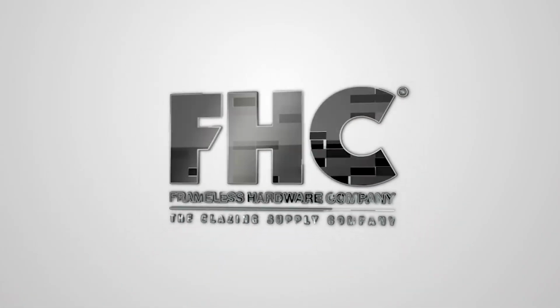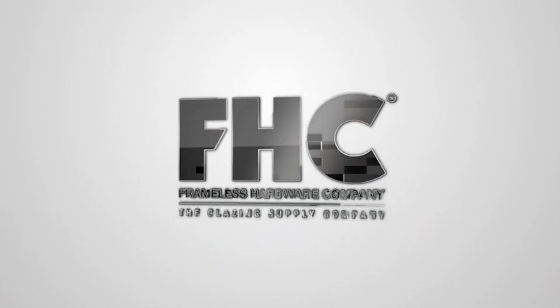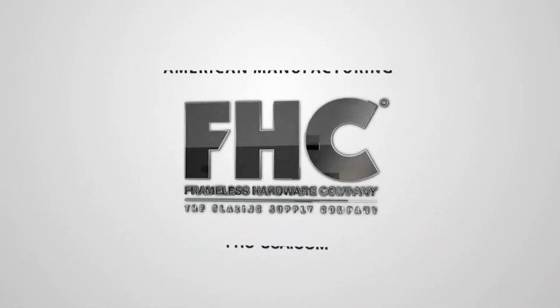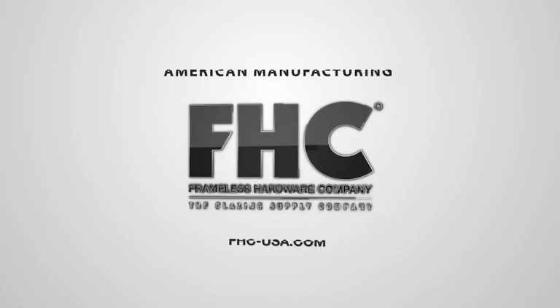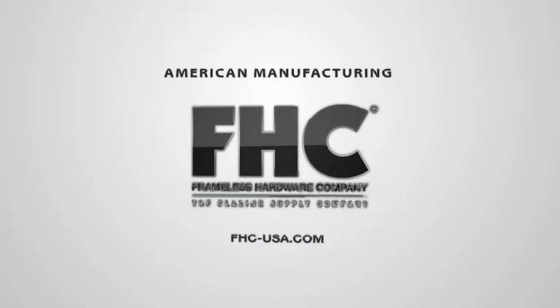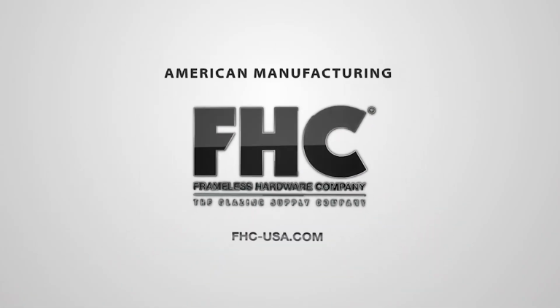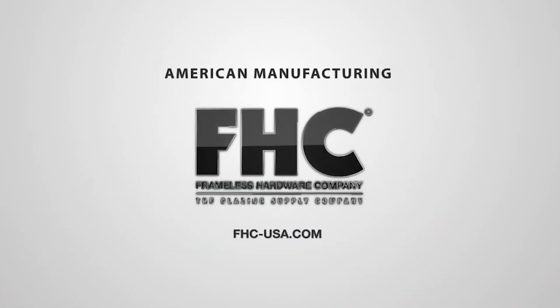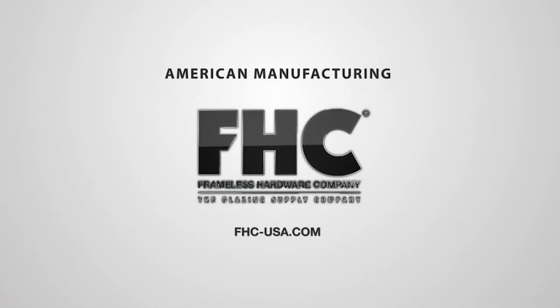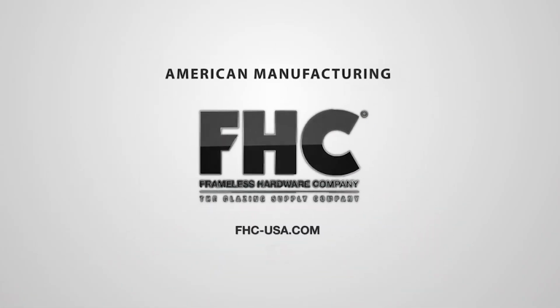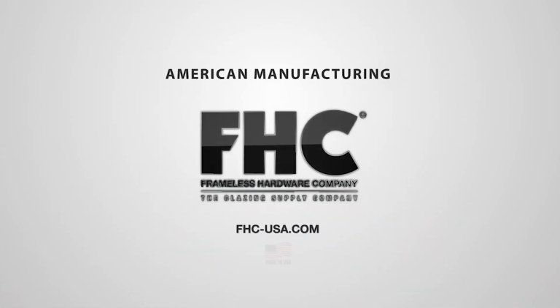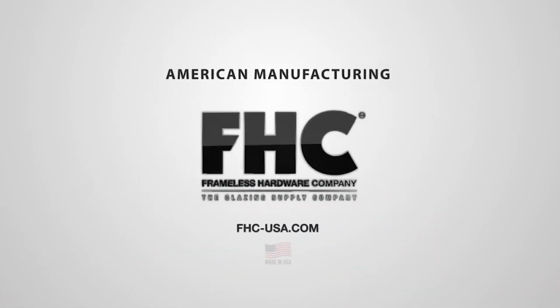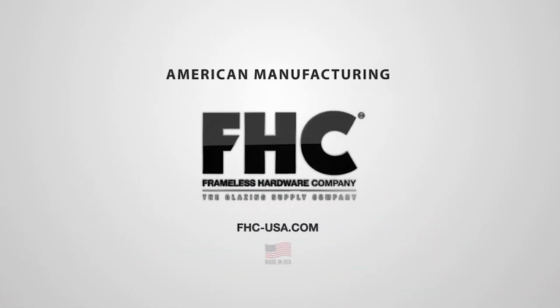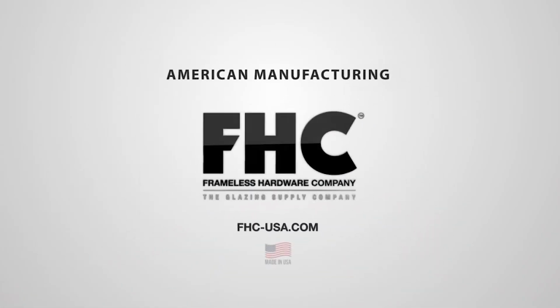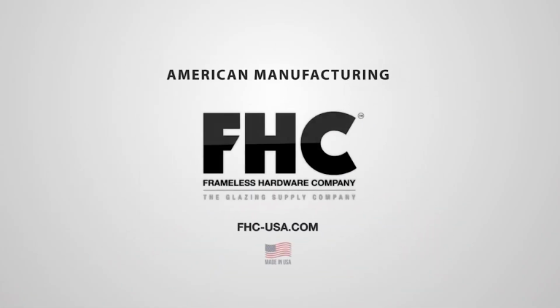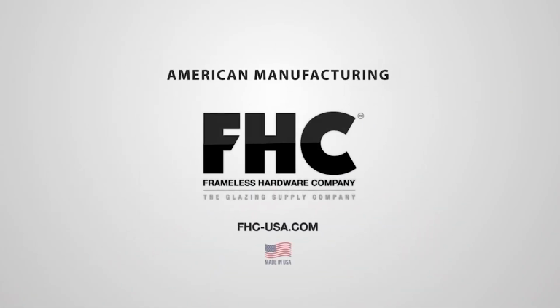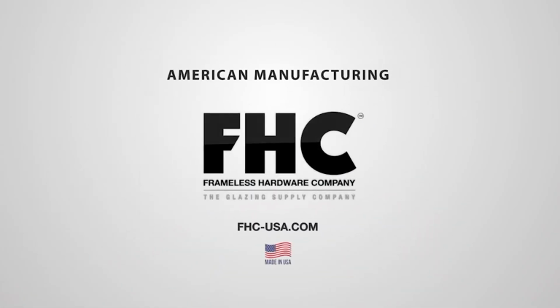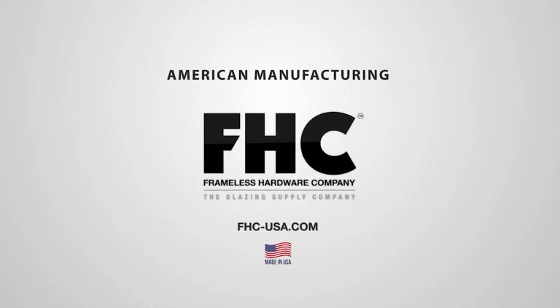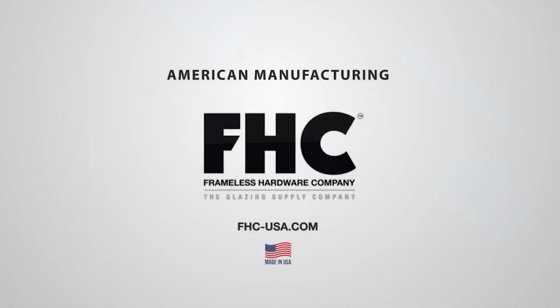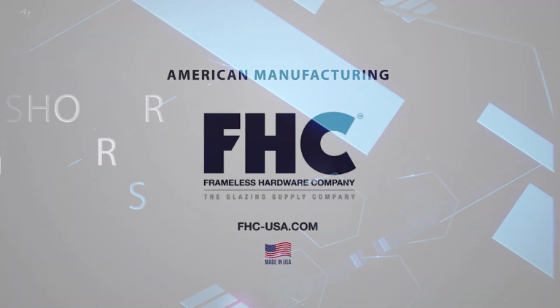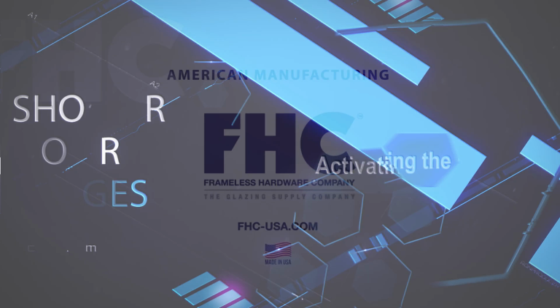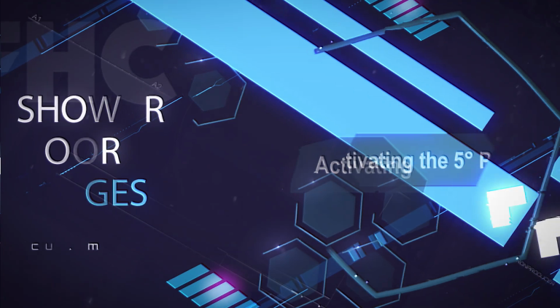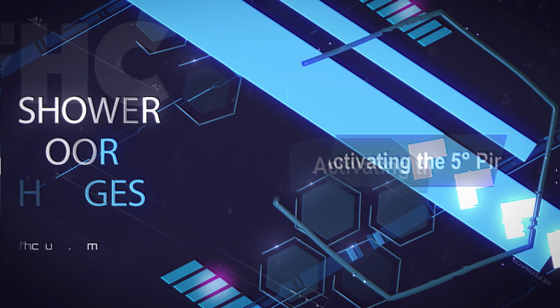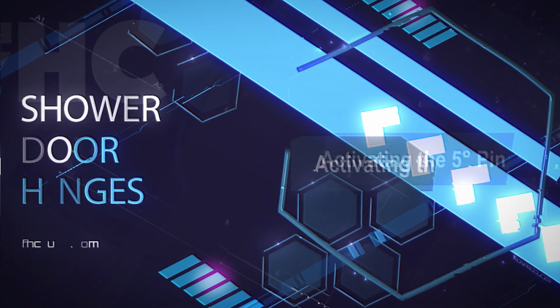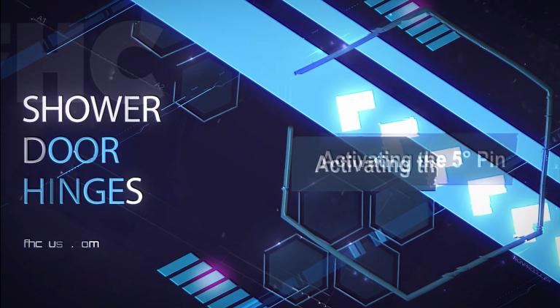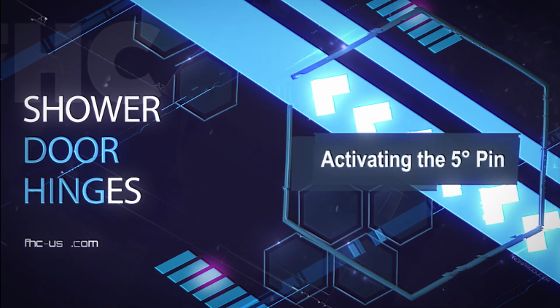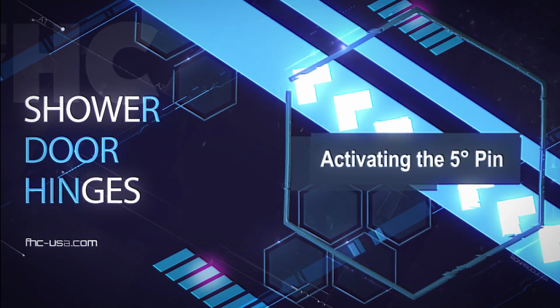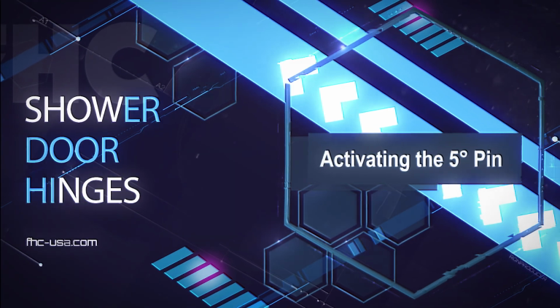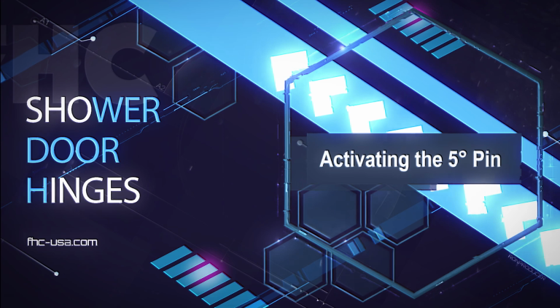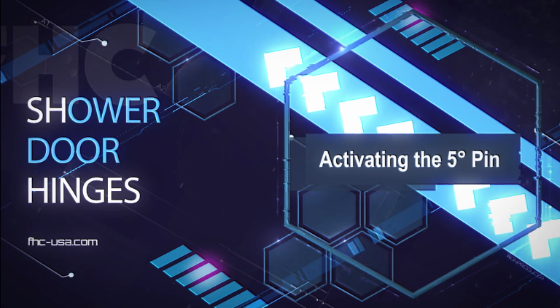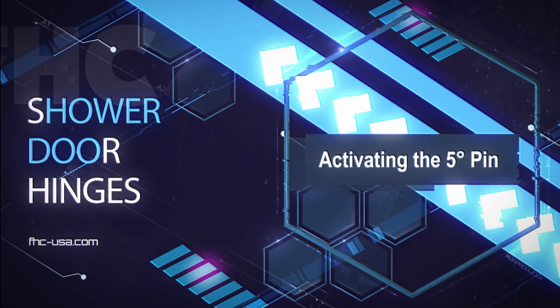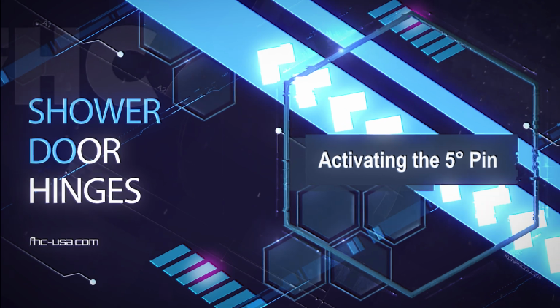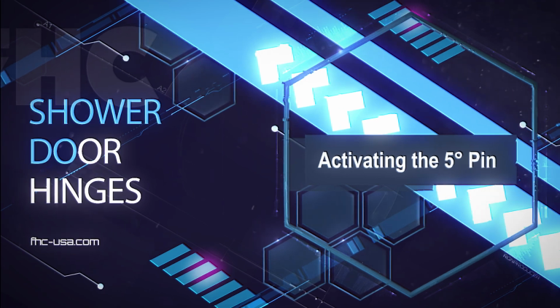FHC Frameless Hardware Company presents: Activating the 5-degree Pin.